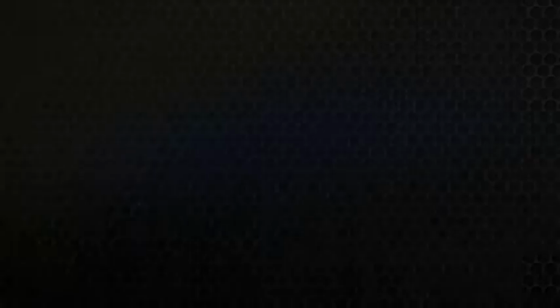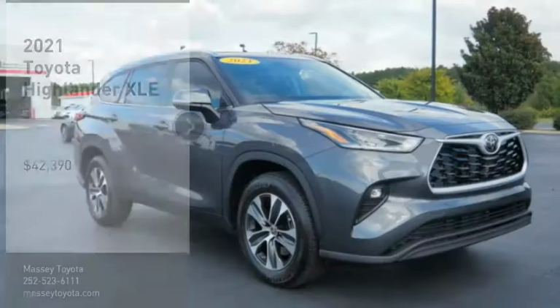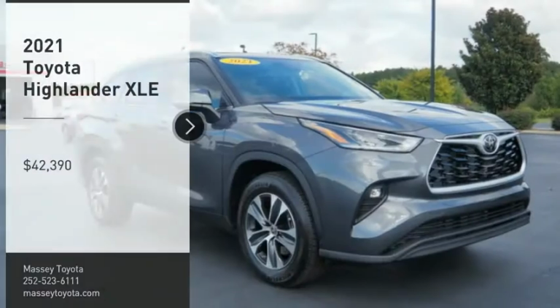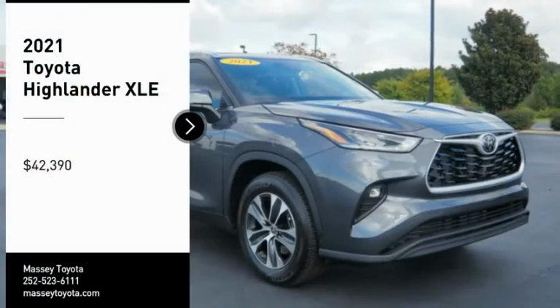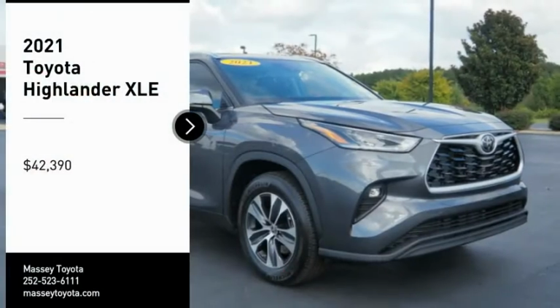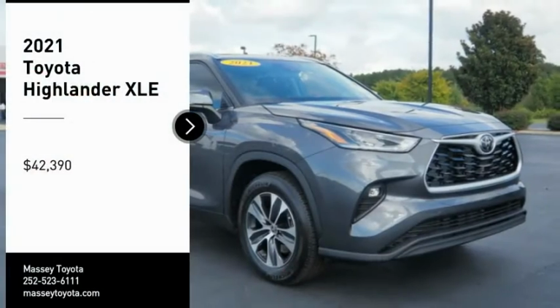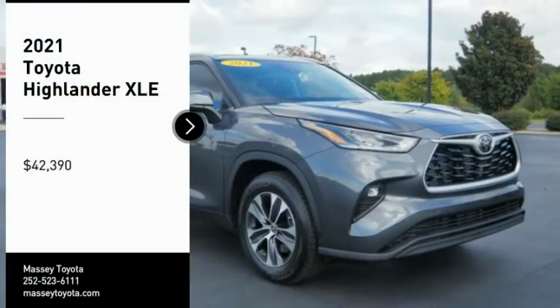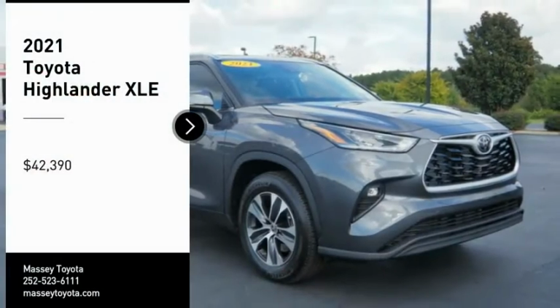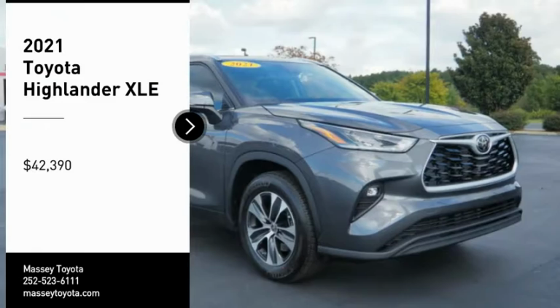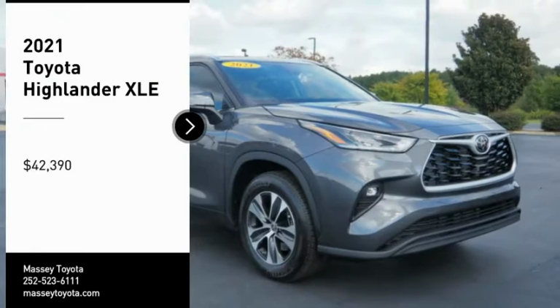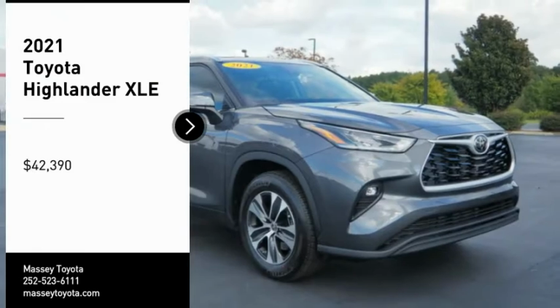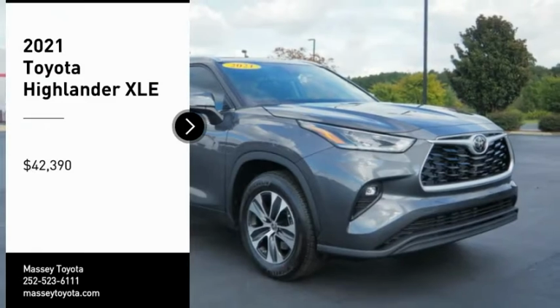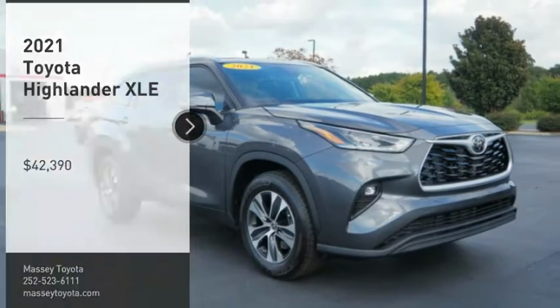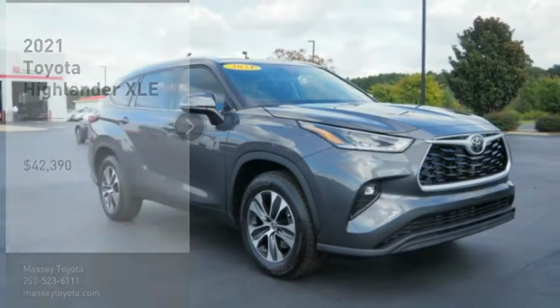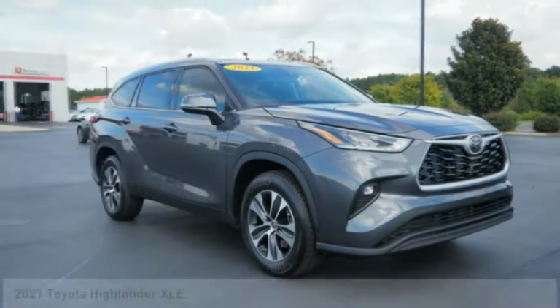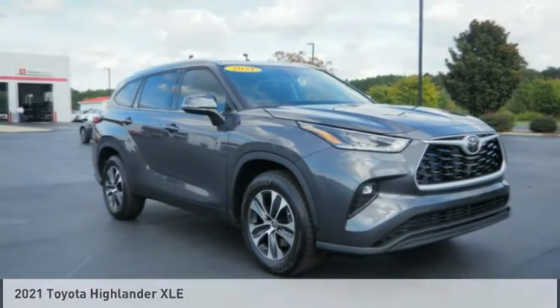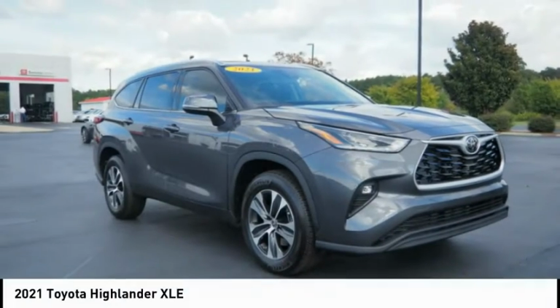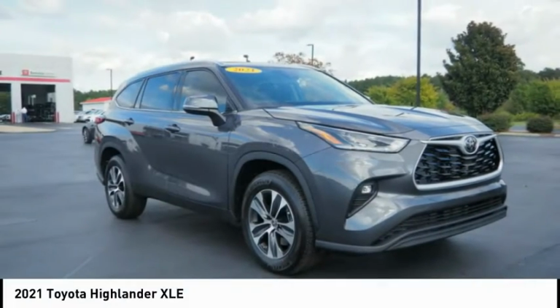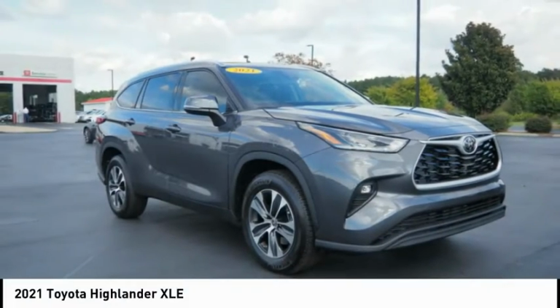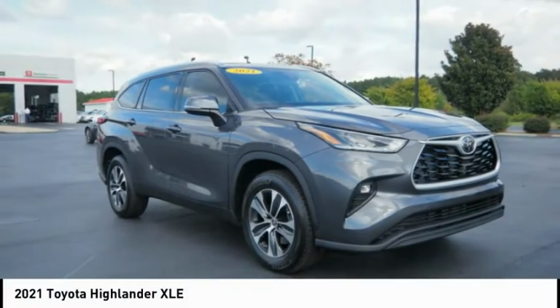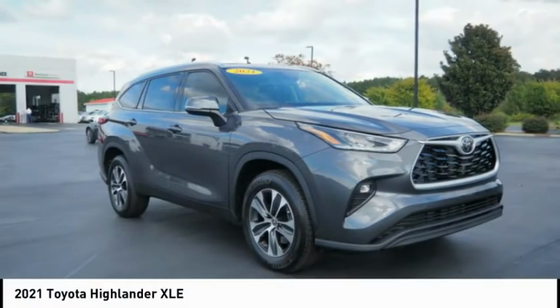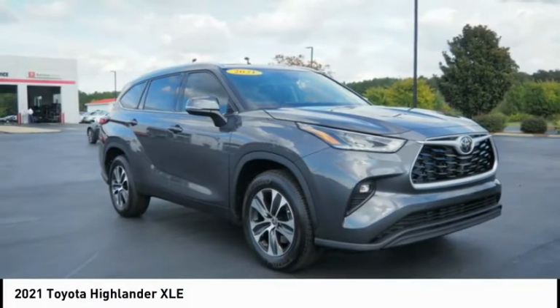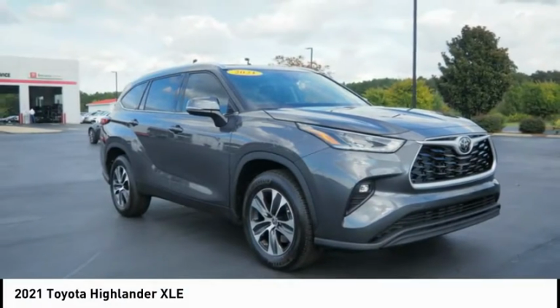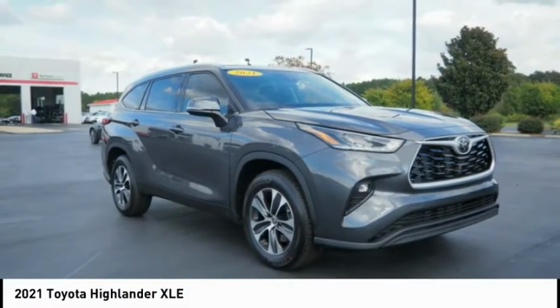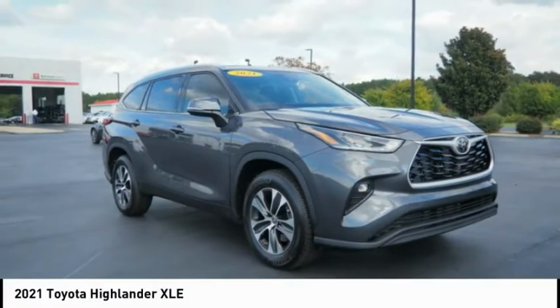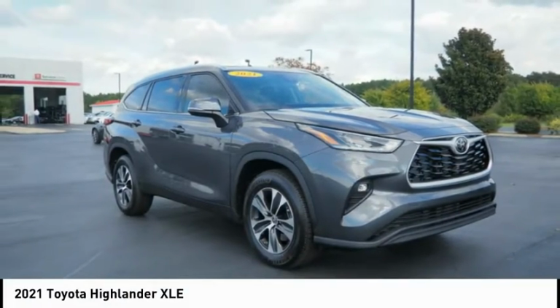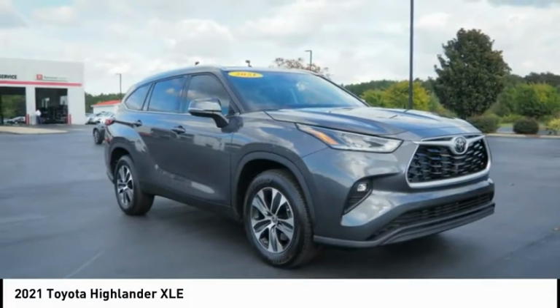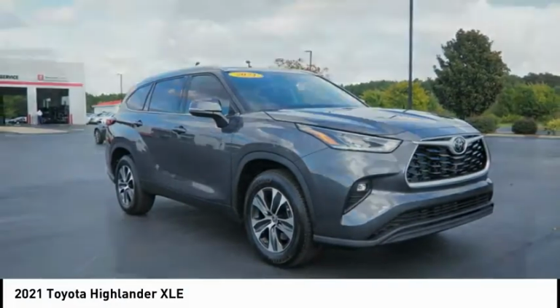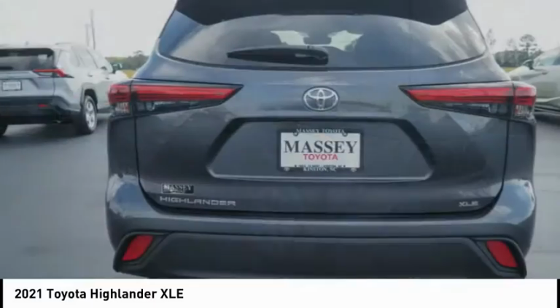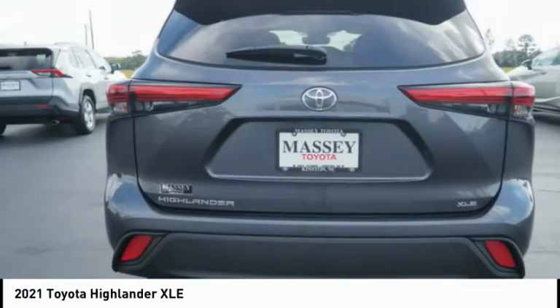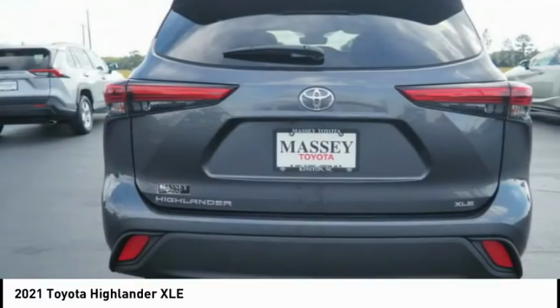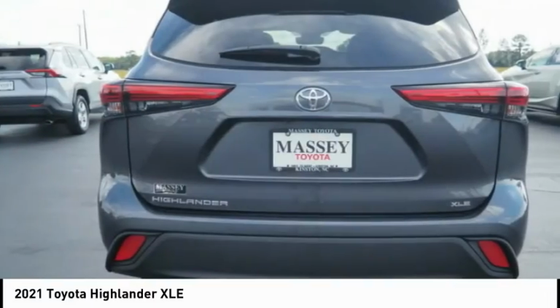Take a ride in the 2021 Highlander. The Highlander is the SUV that's thought of everything.